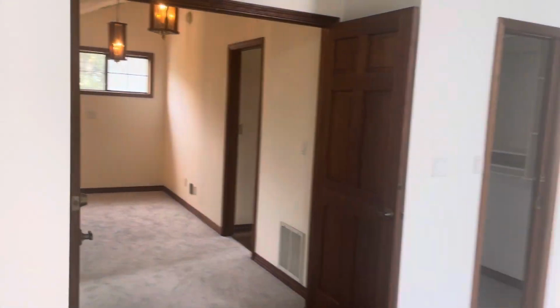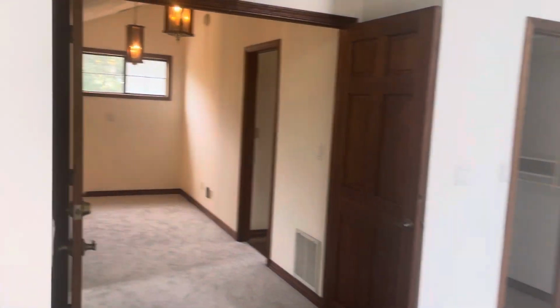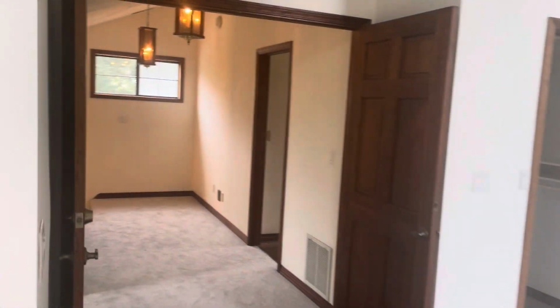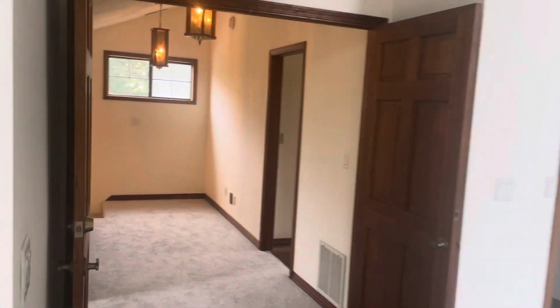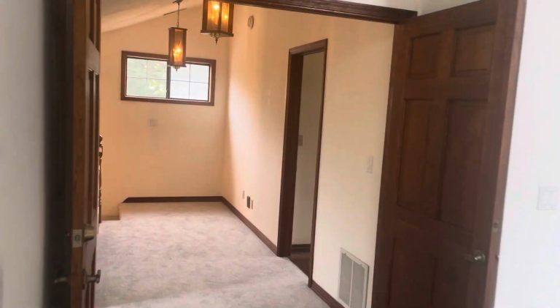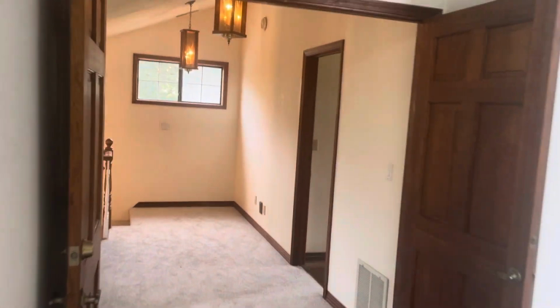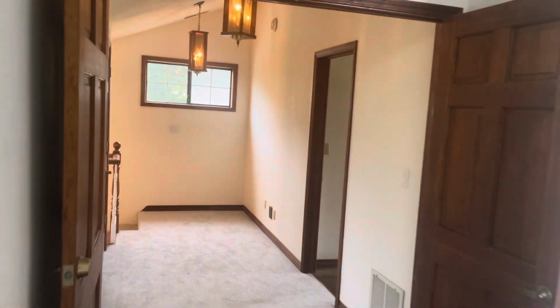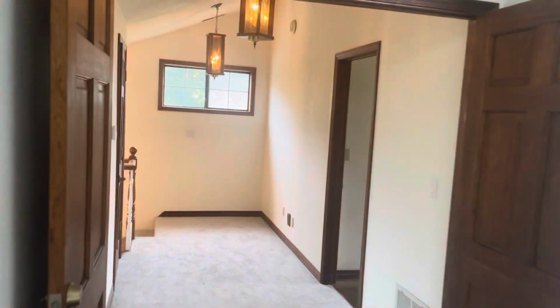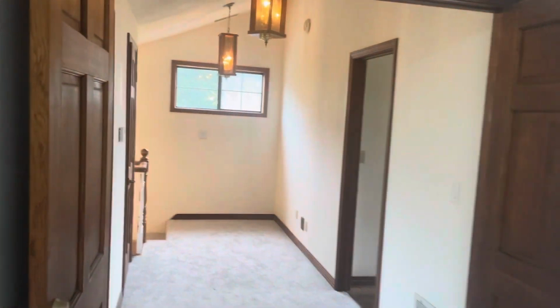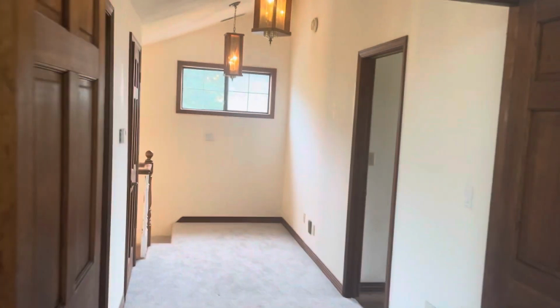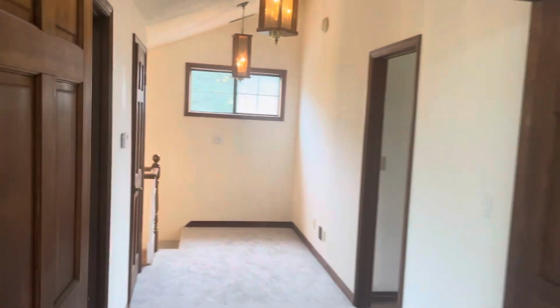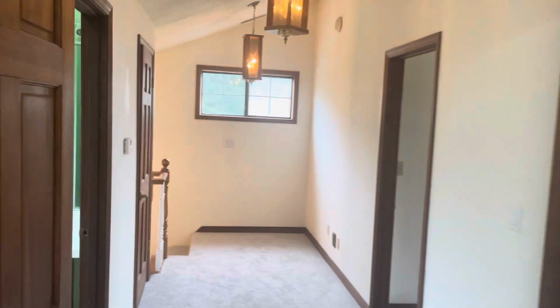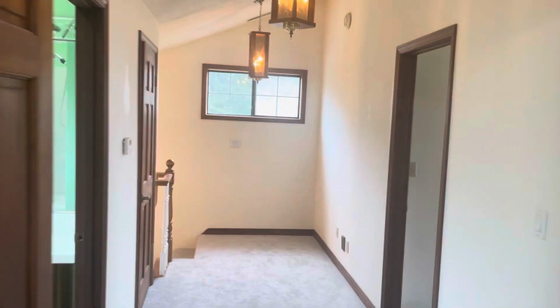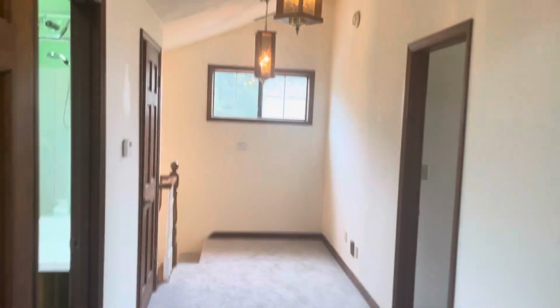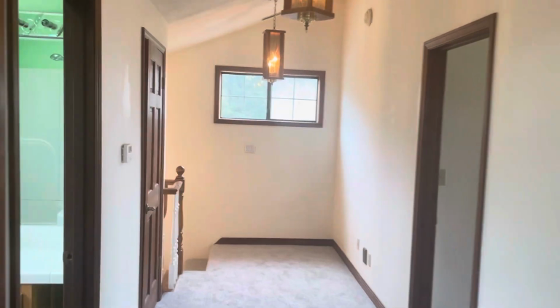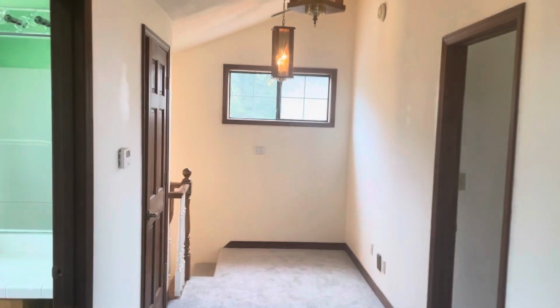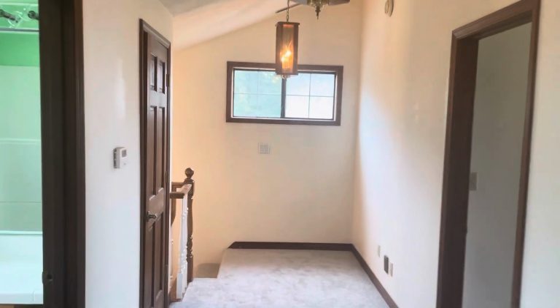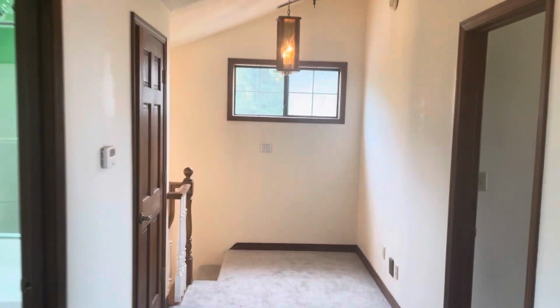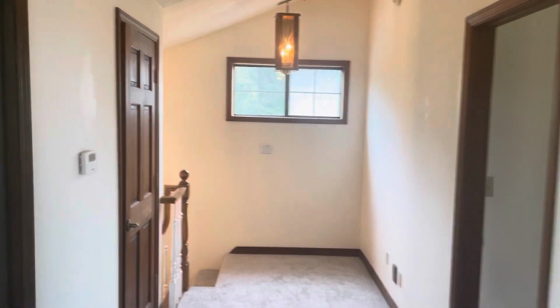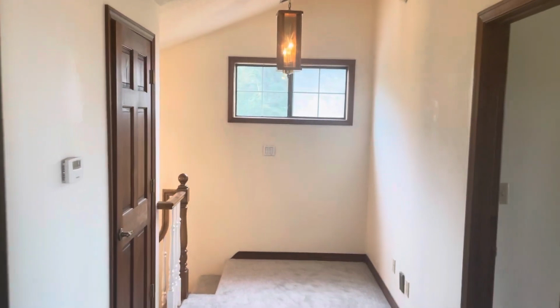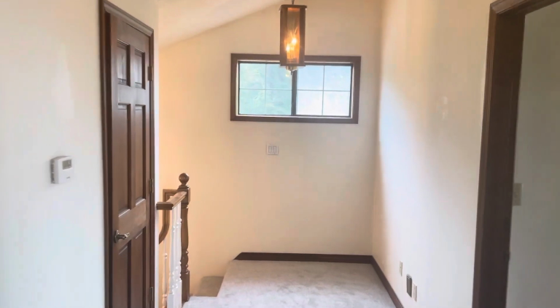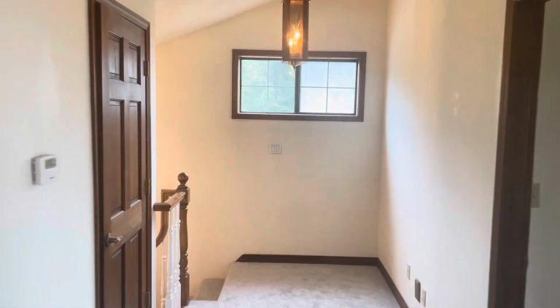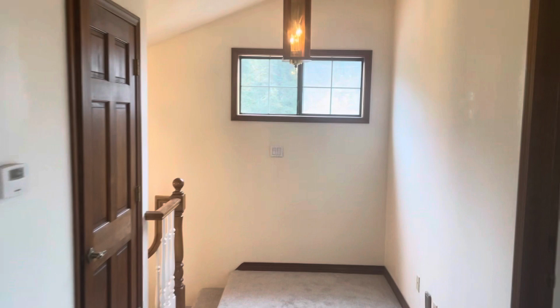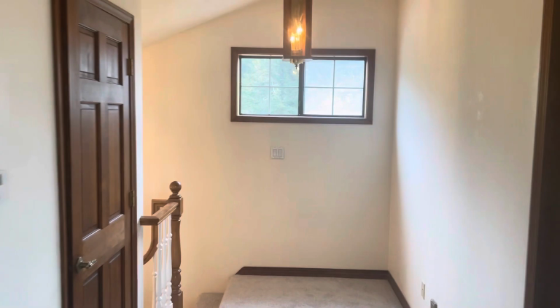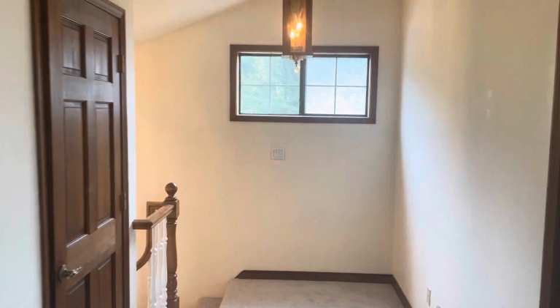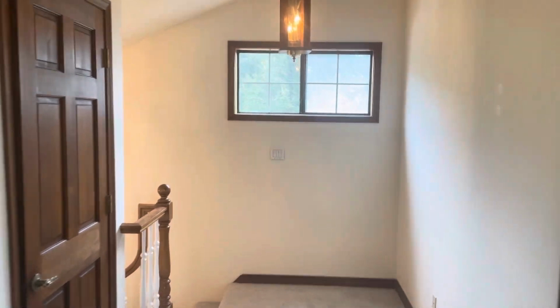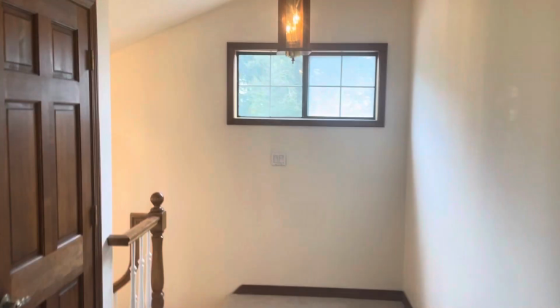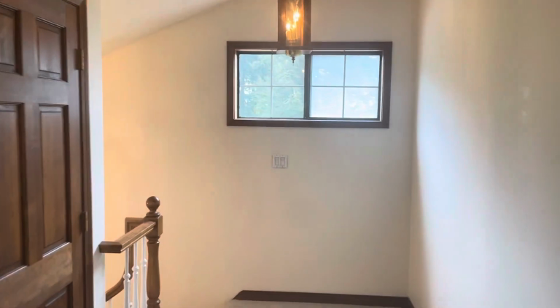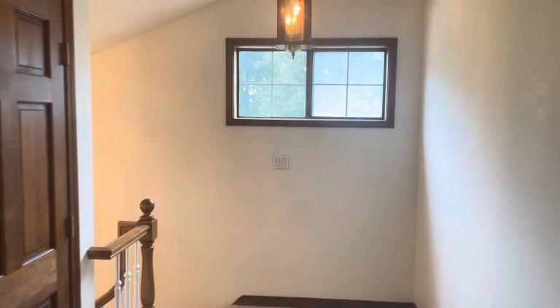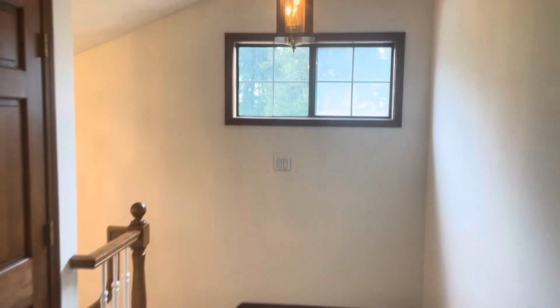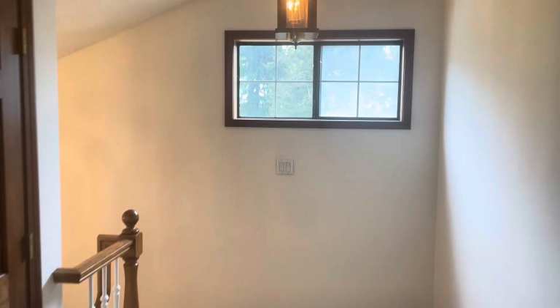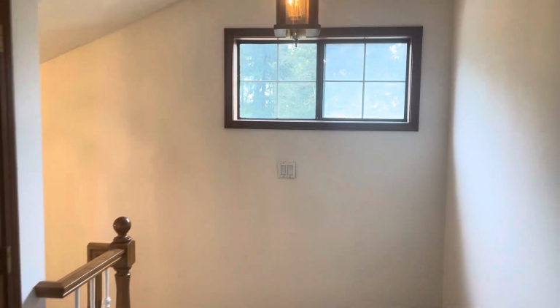Here's what a million dollars can buy you on Prune Hill. DM me for a private tour.